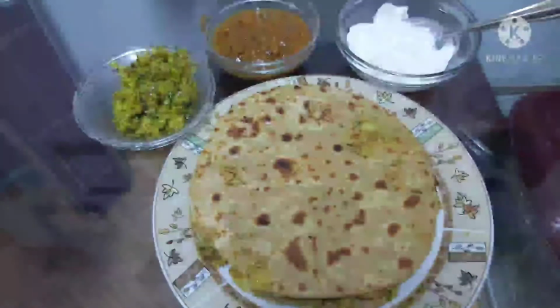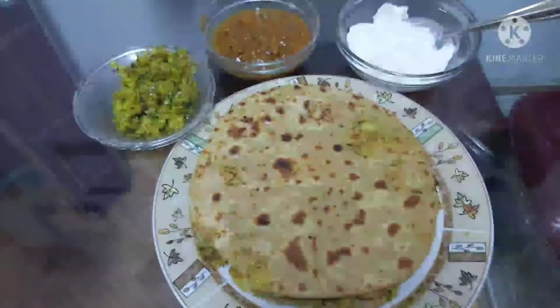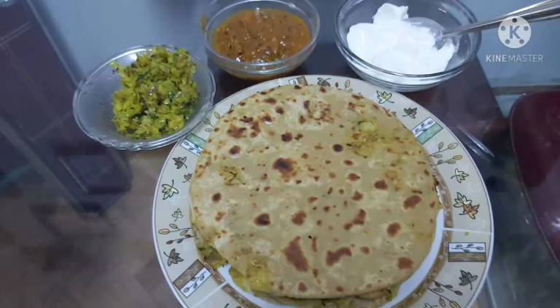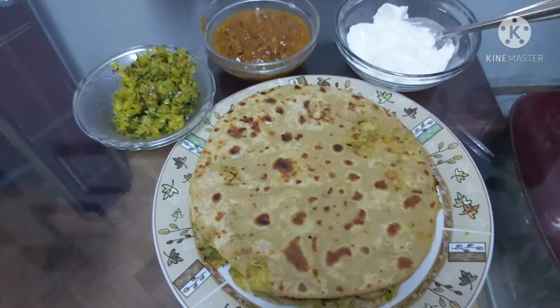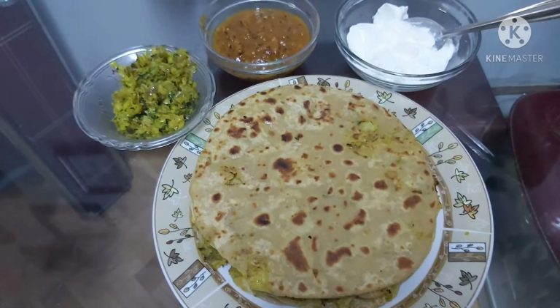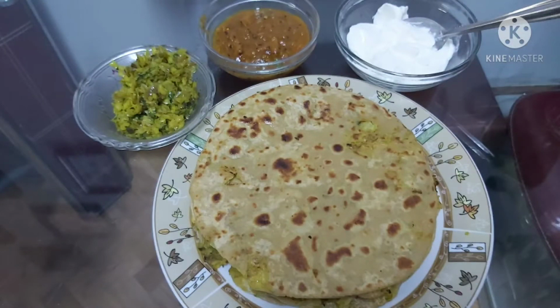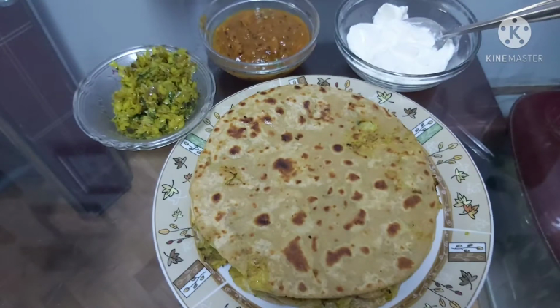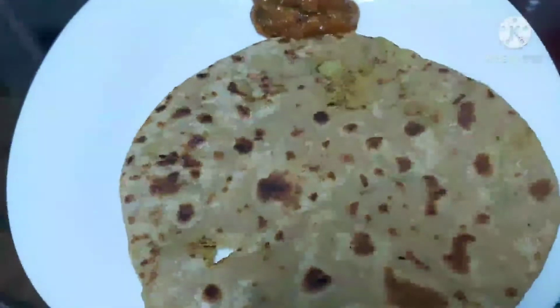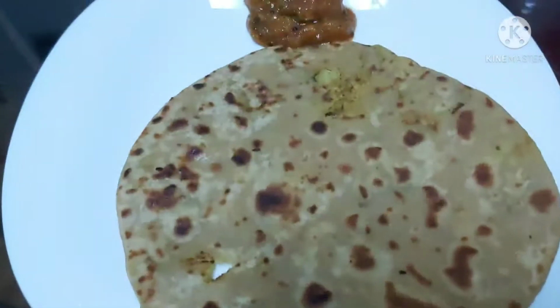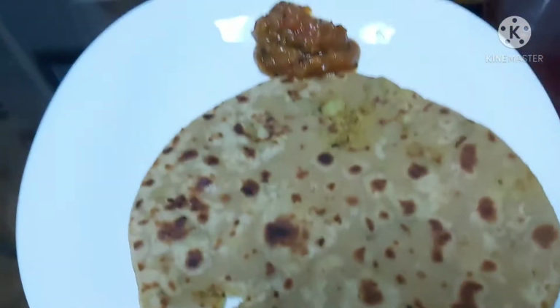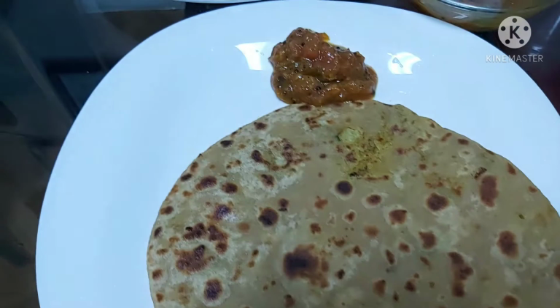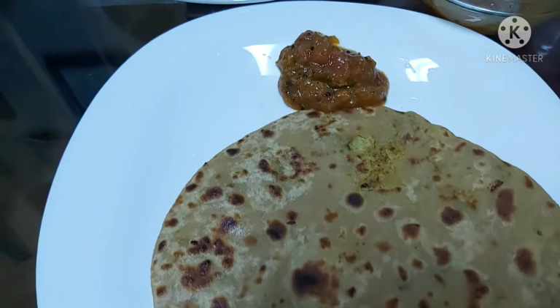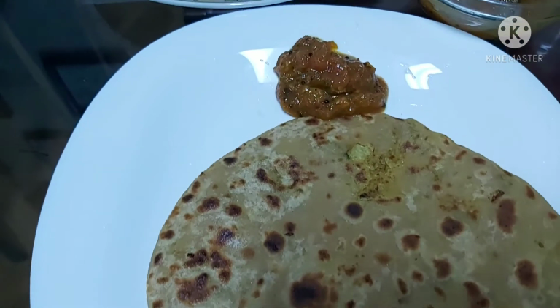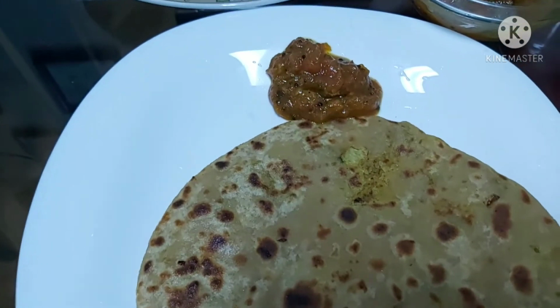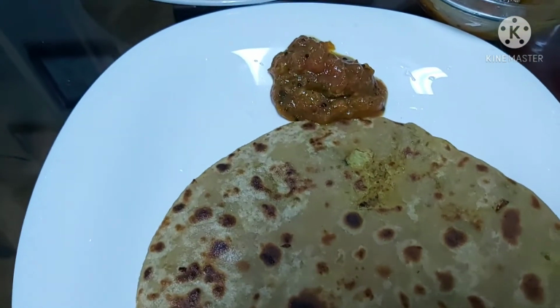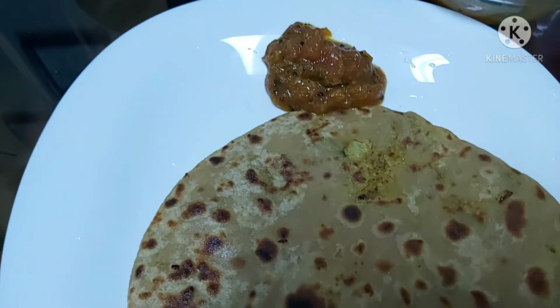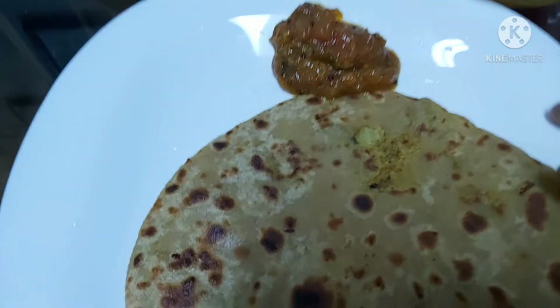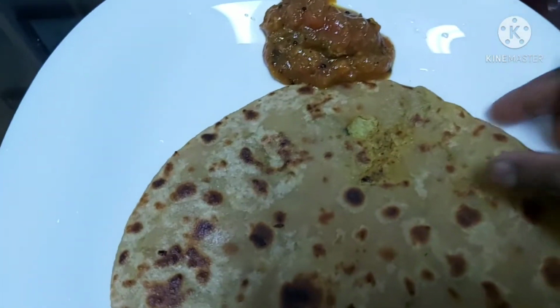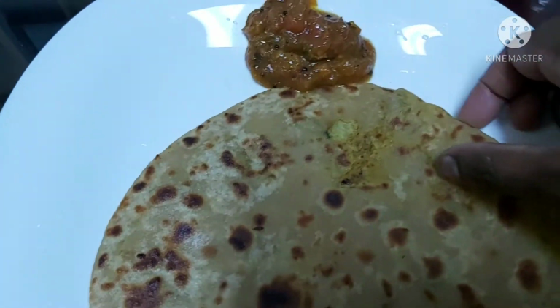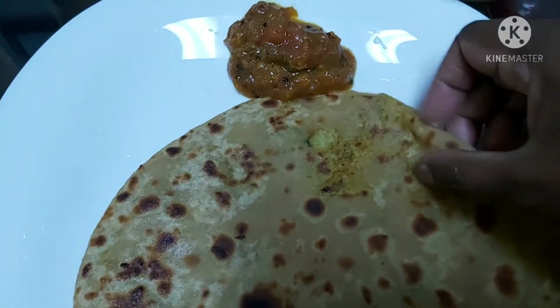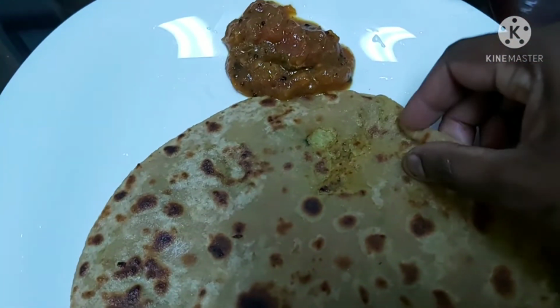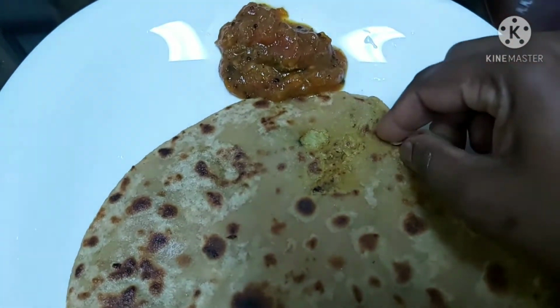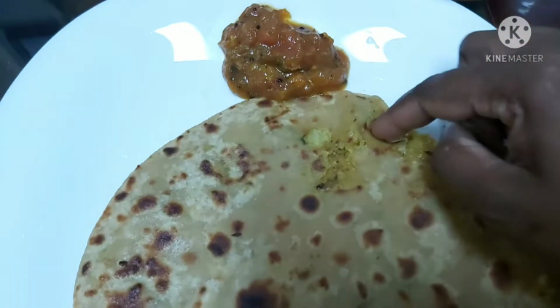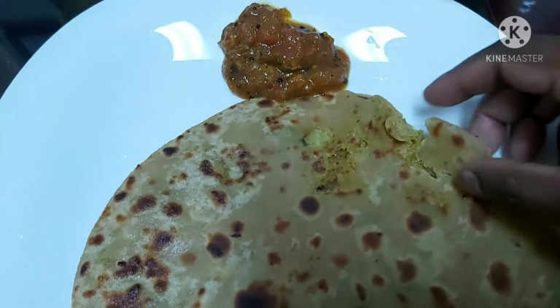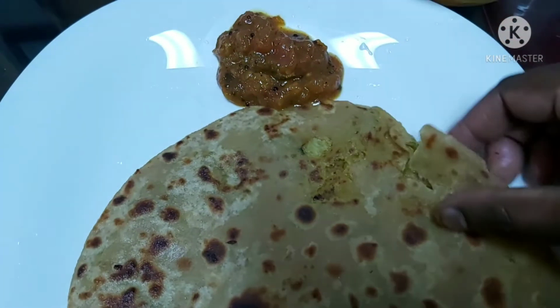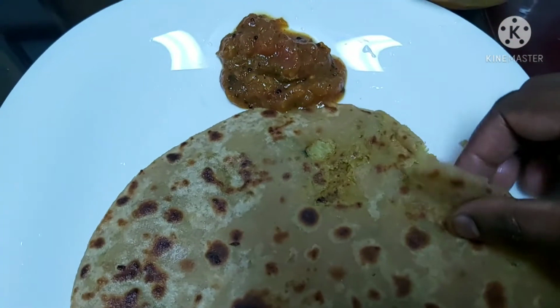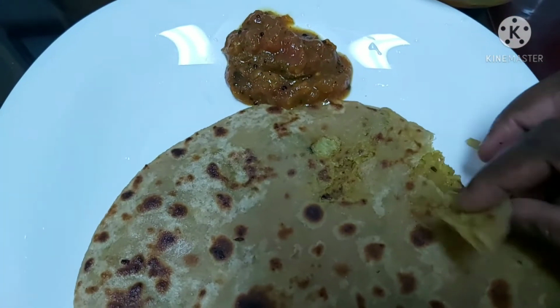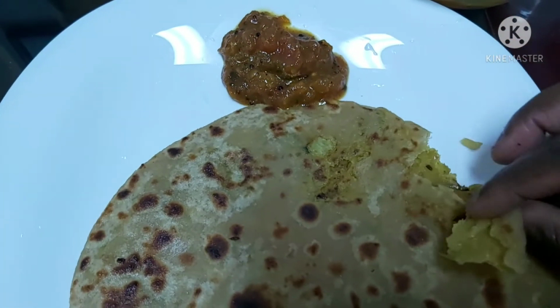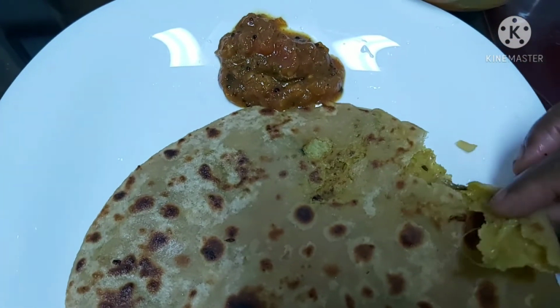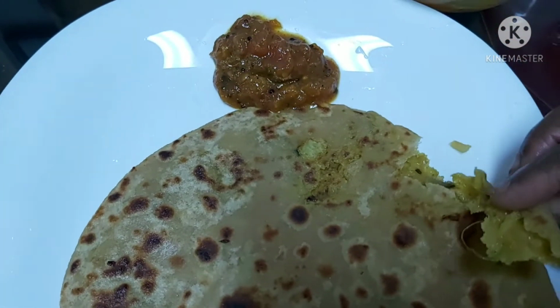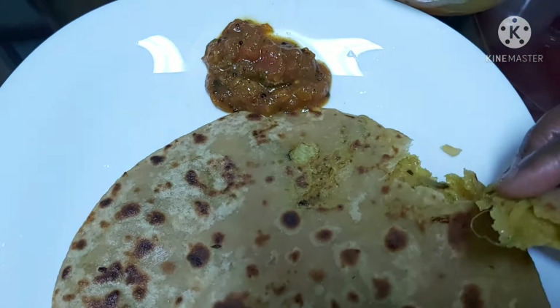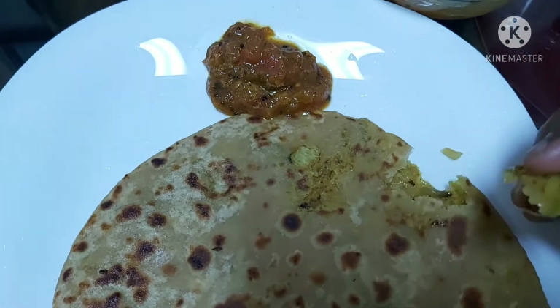Hi friends, welcome back to the channel, Aradhana's Kingdom. In this video, we are going to make cabbage paratha.